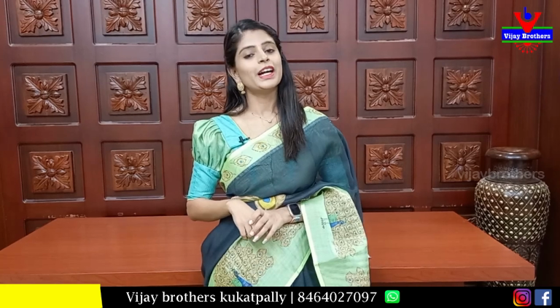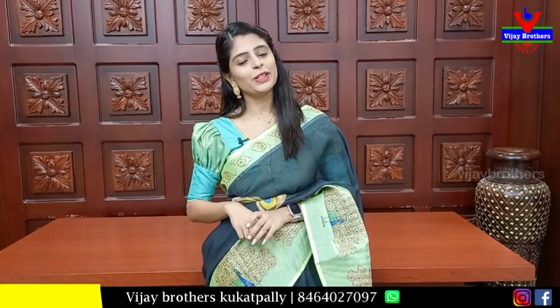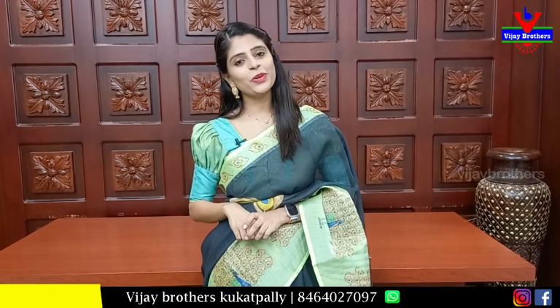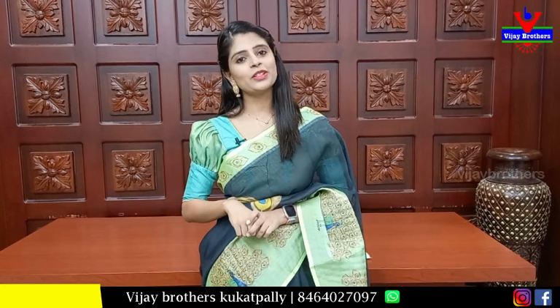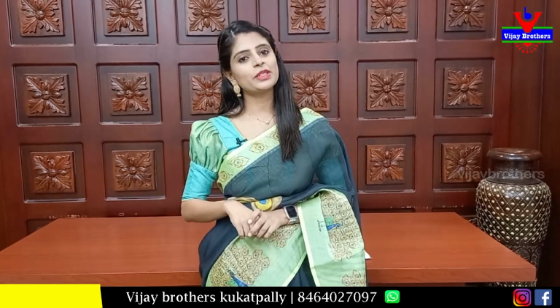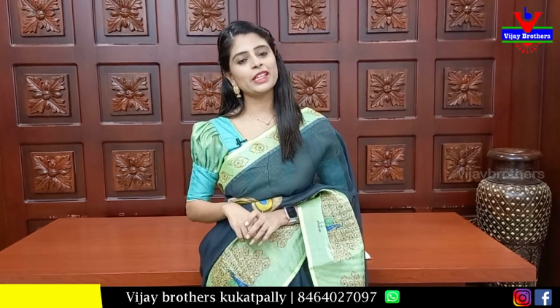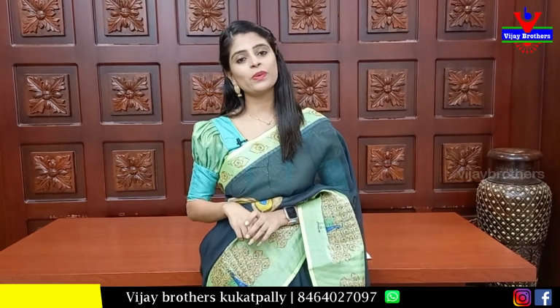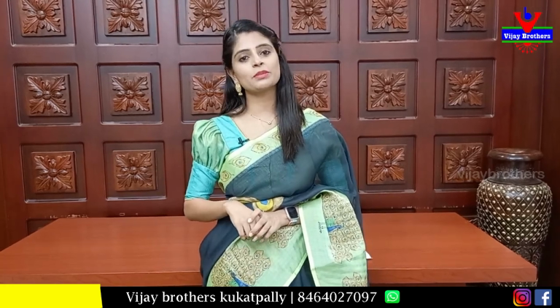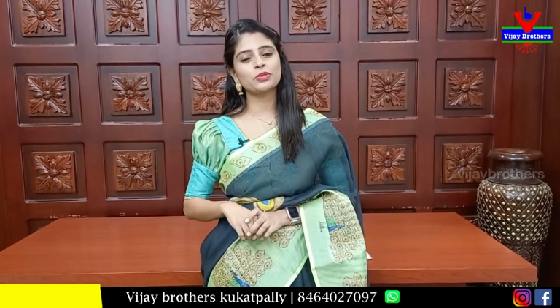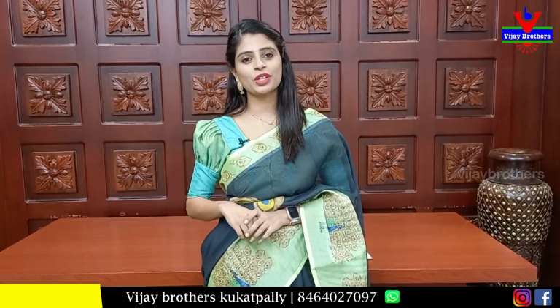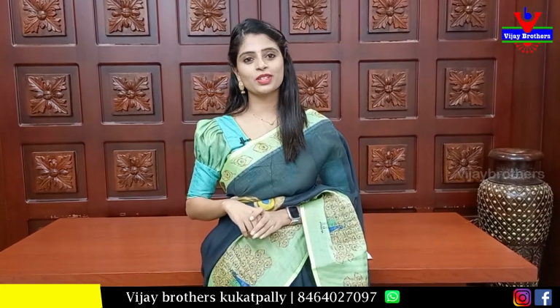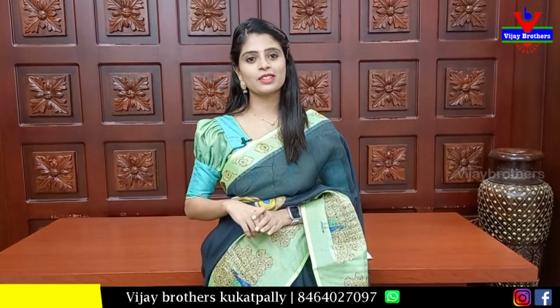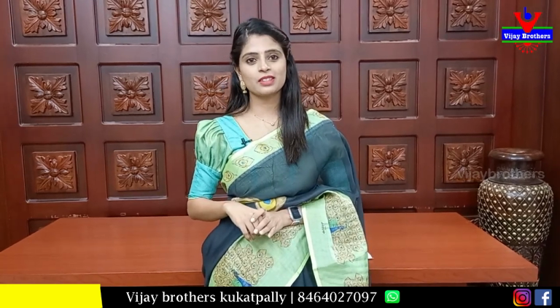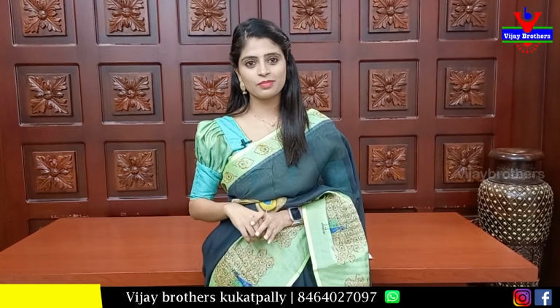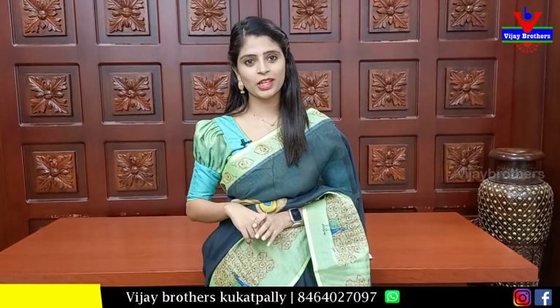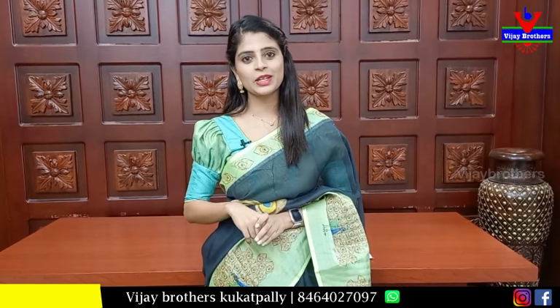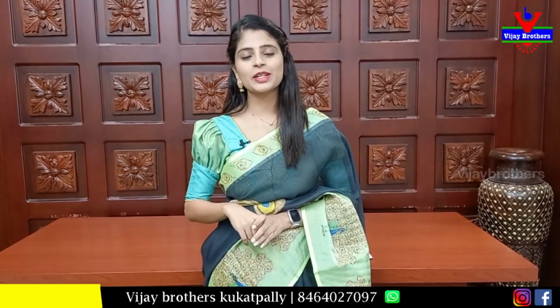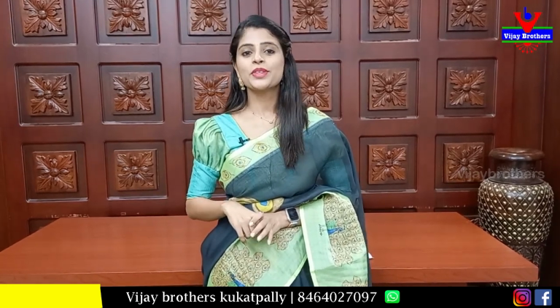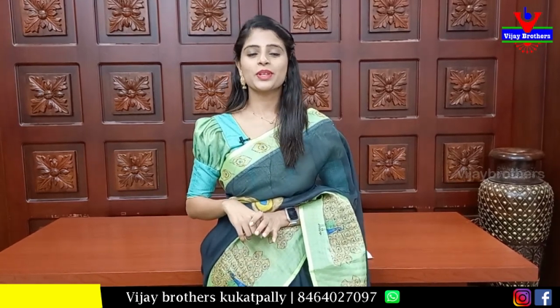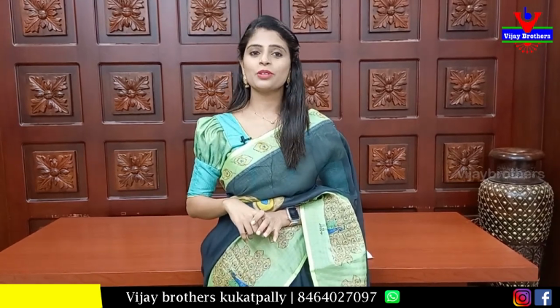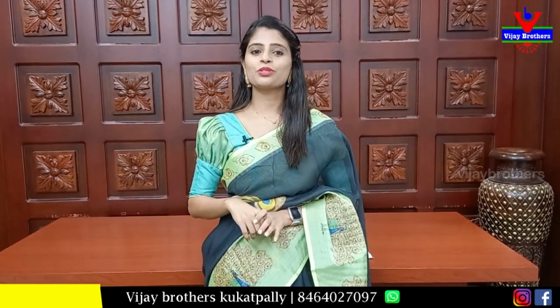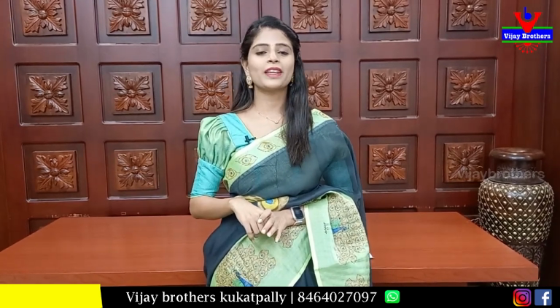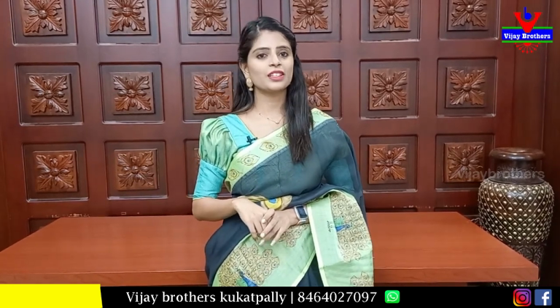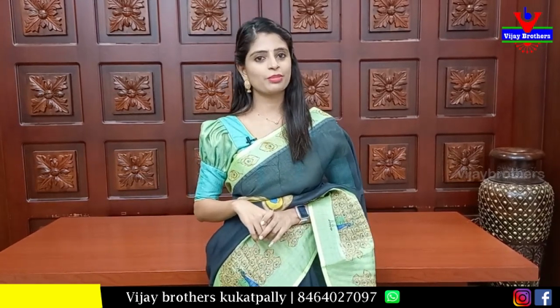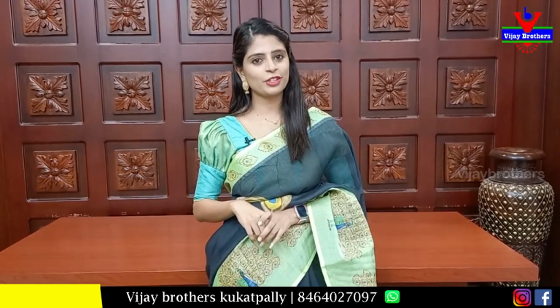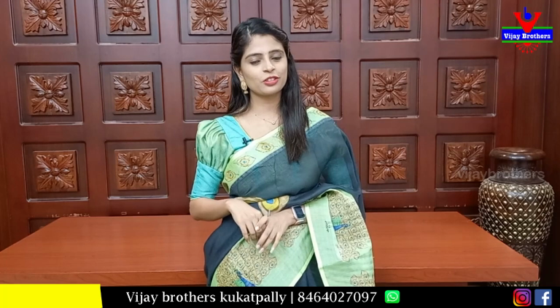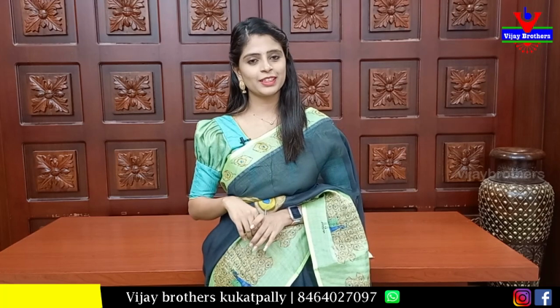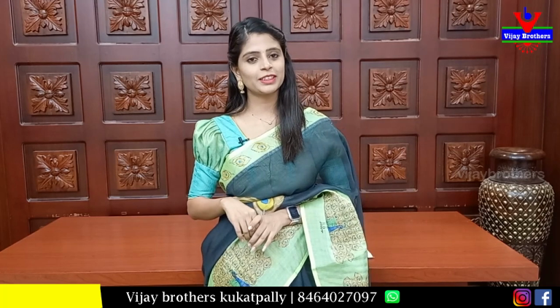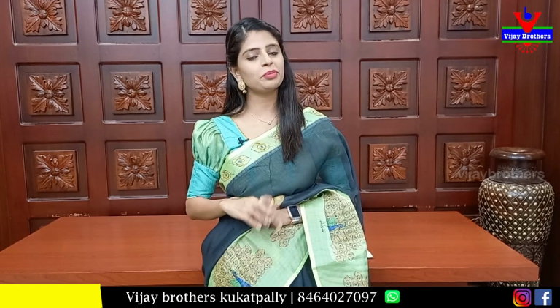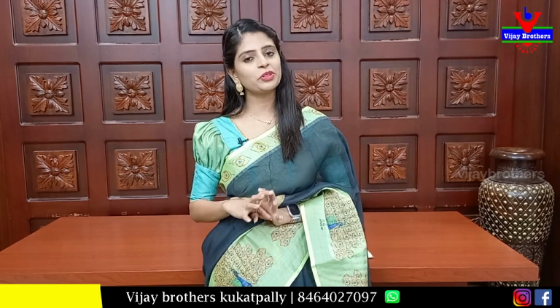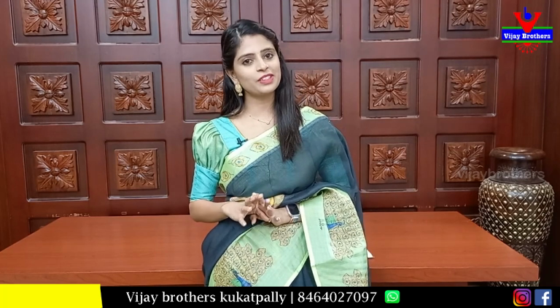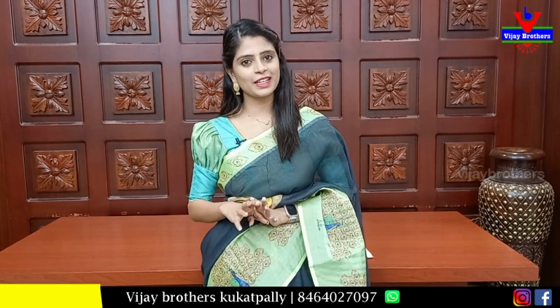Hello all, Namaste, welcome to Vijay Brothers. This is Monica. Today, I am going to show you beautiful sarees.